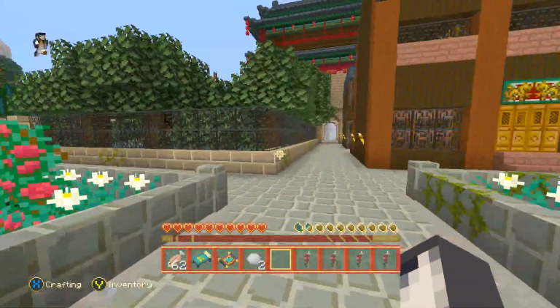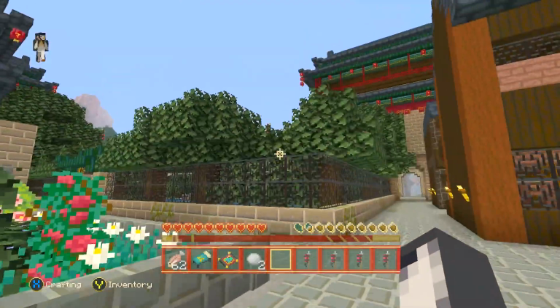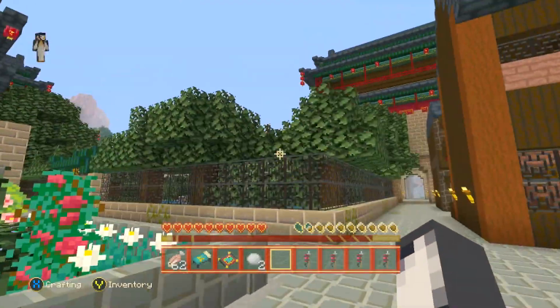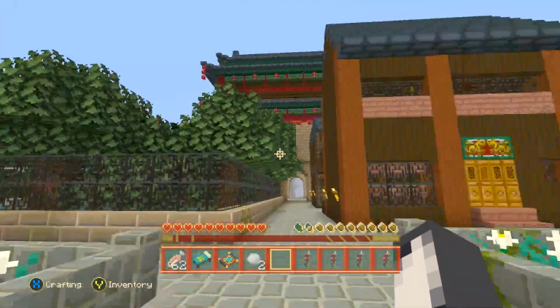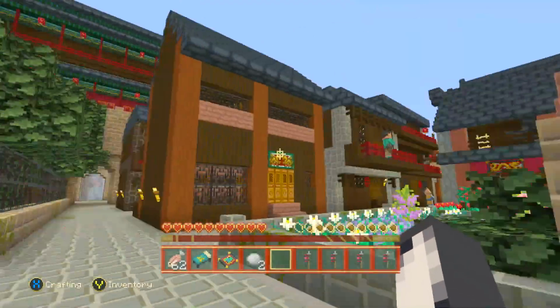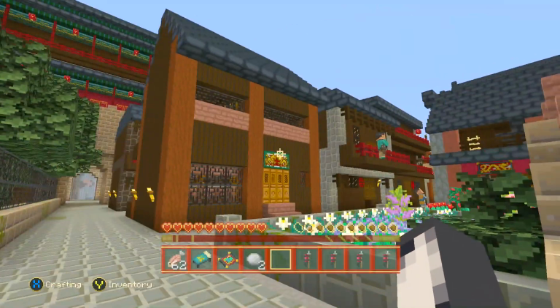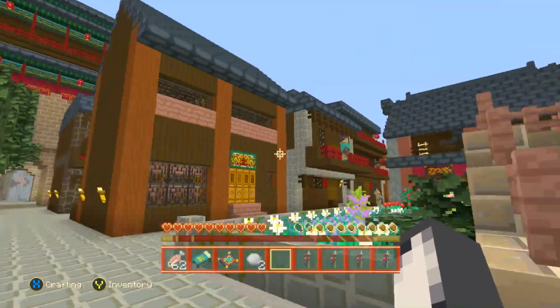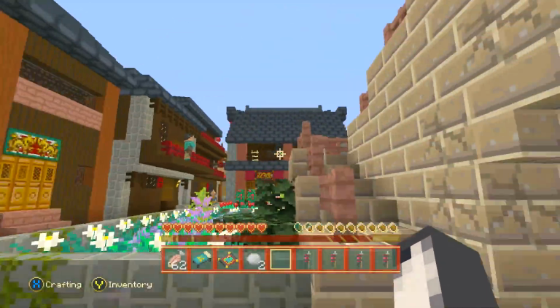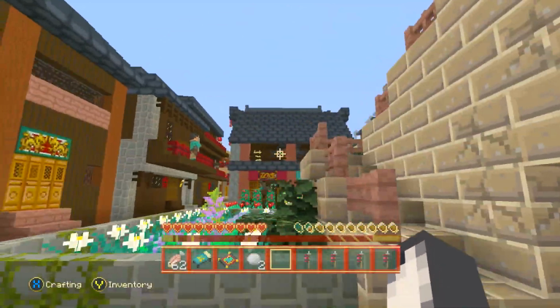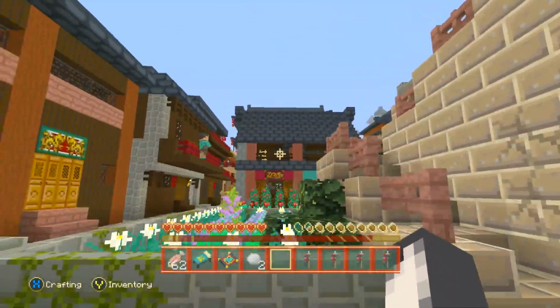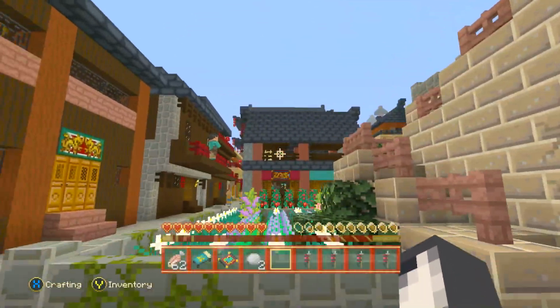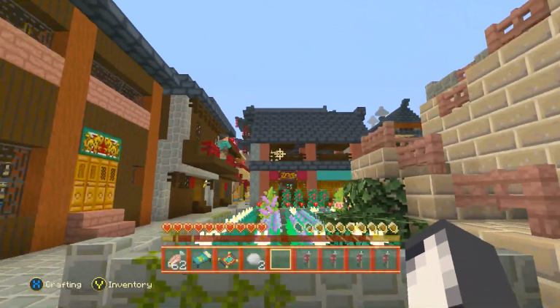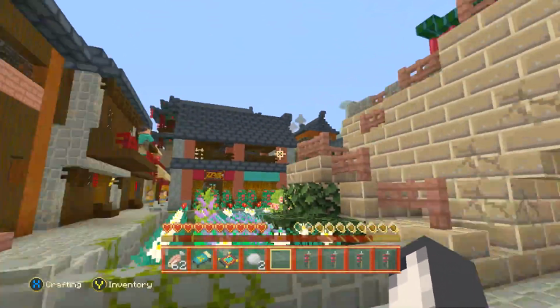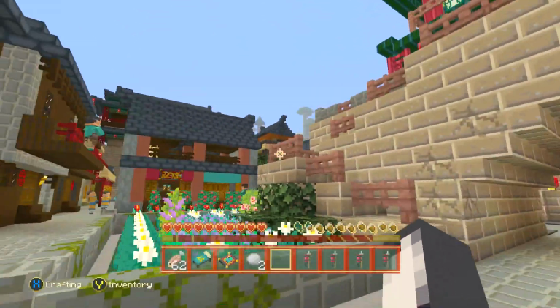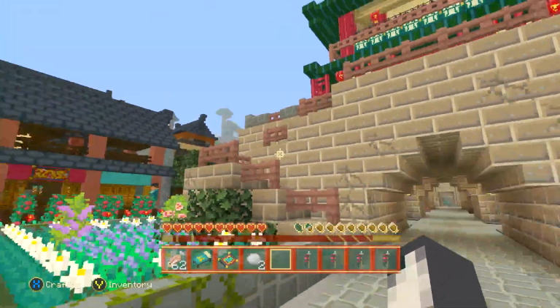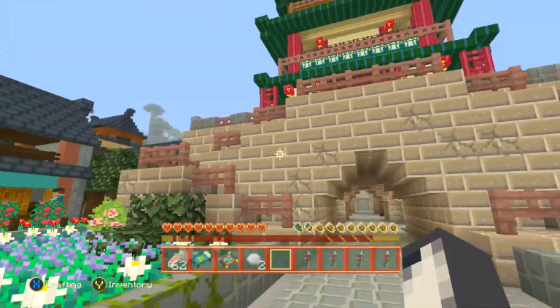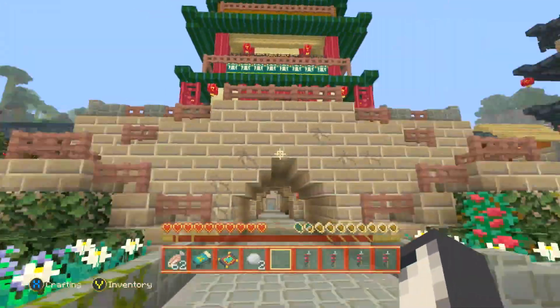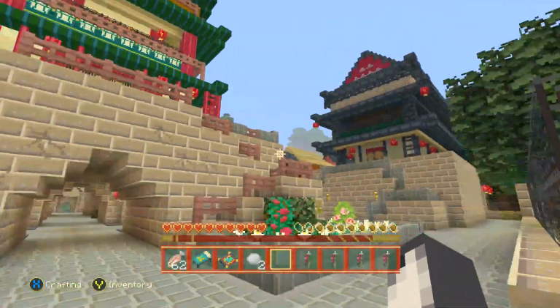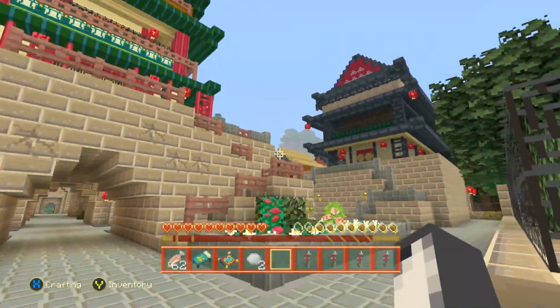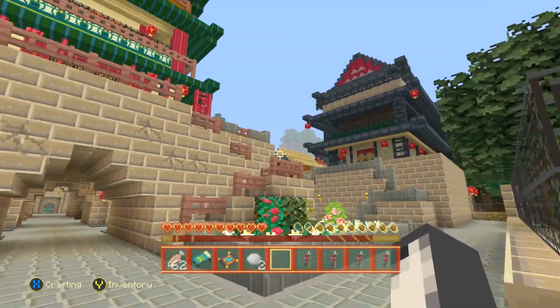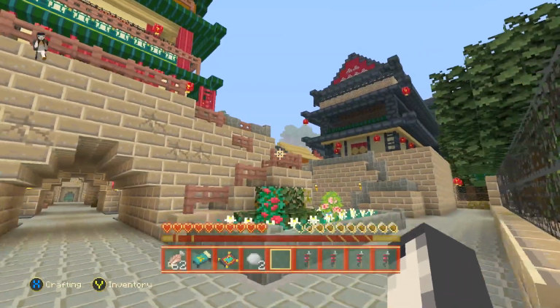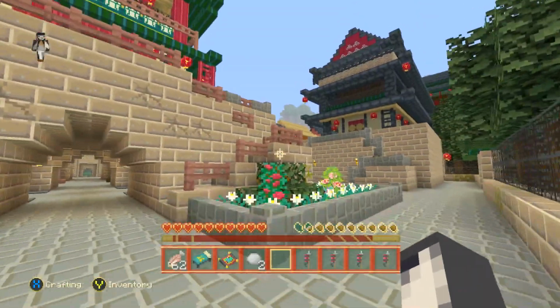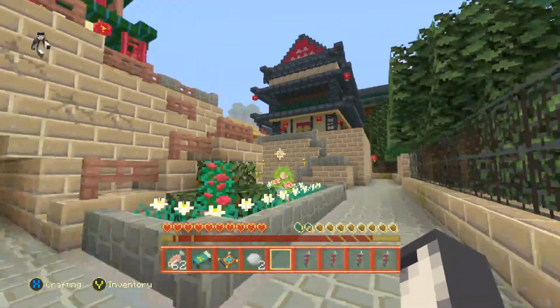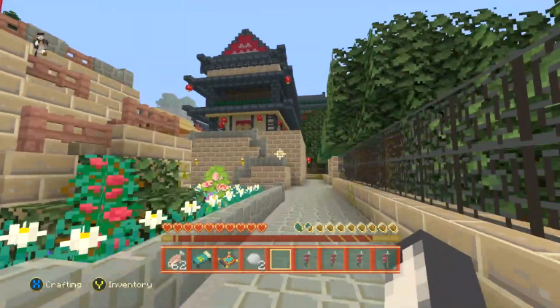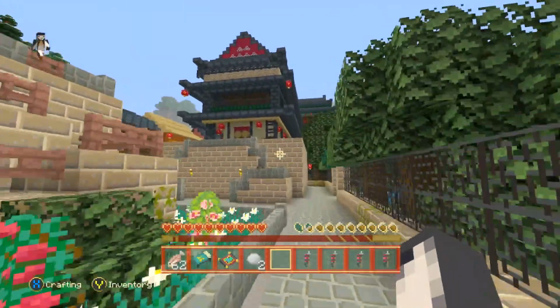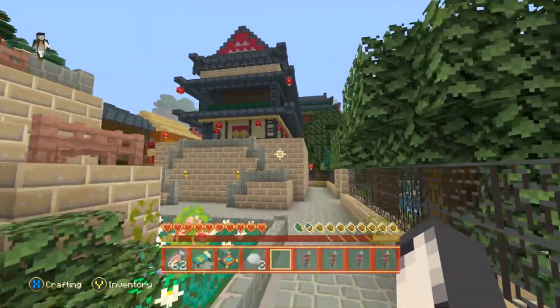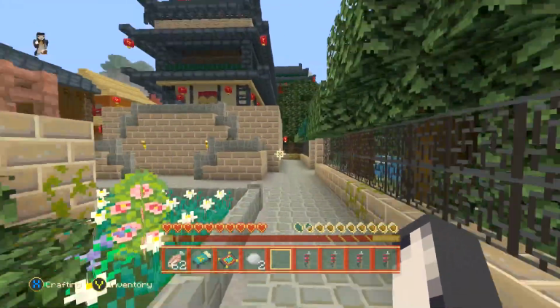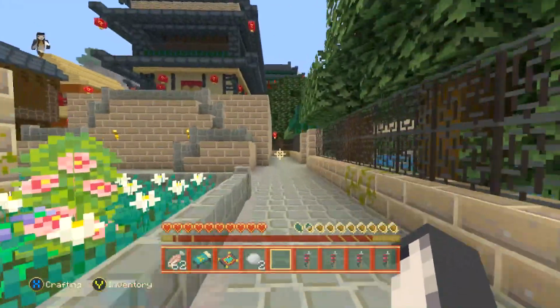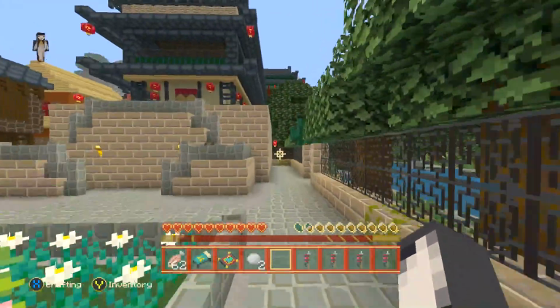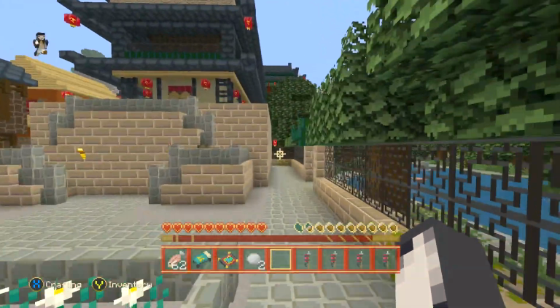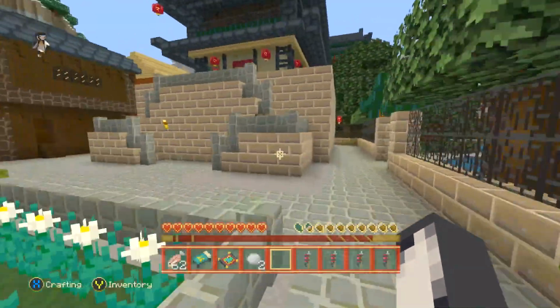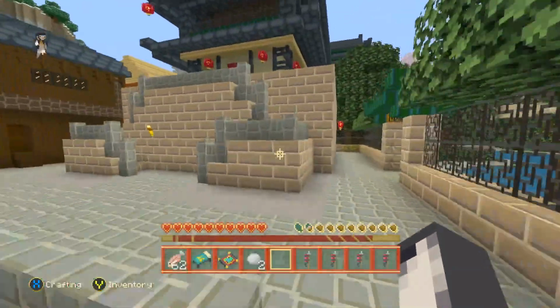We're in a little Chinese town at the moment — like a little villagey place. Look at this, it's really well built. They're really good at map building at 4J Studios.